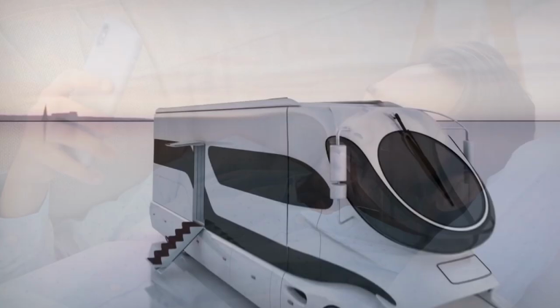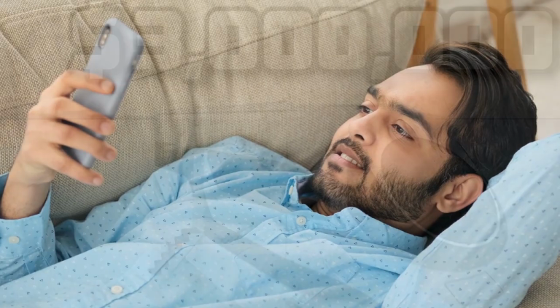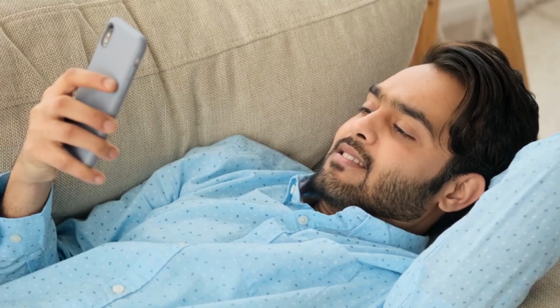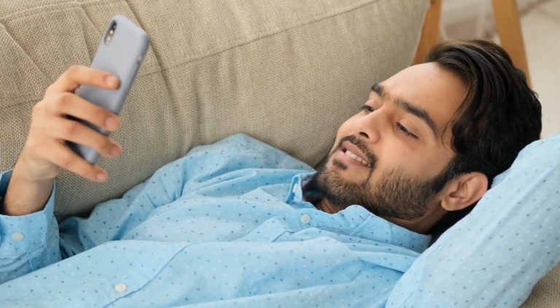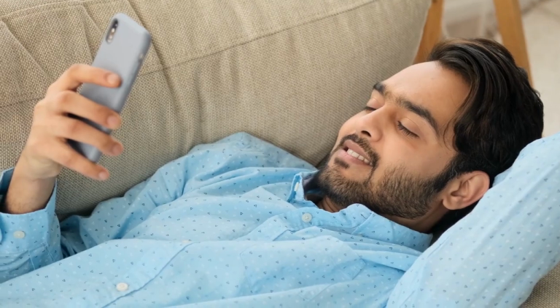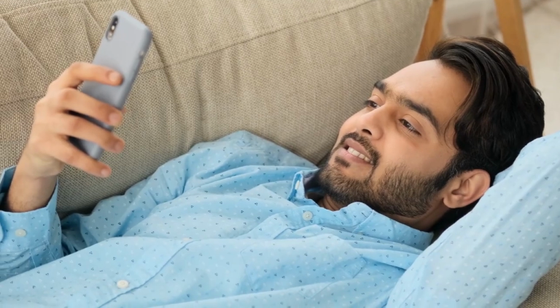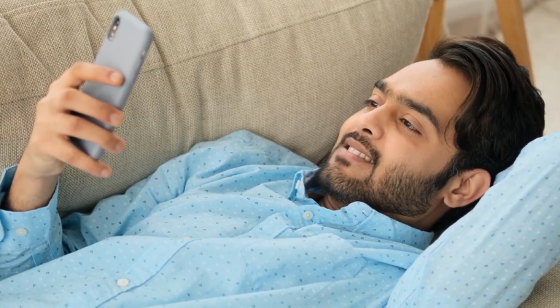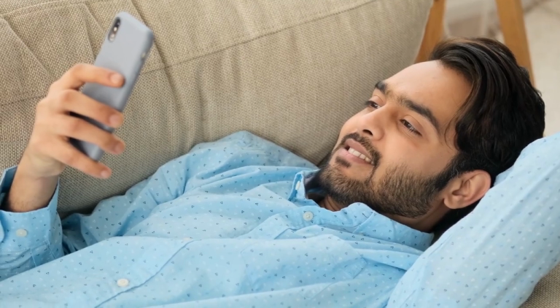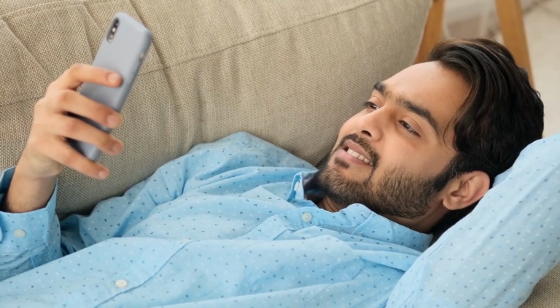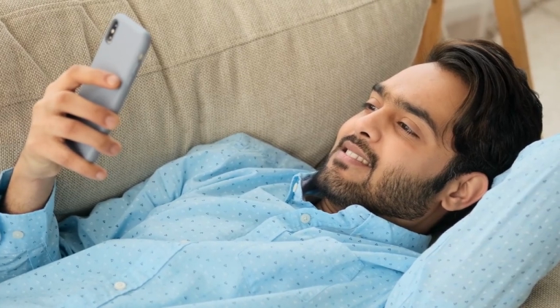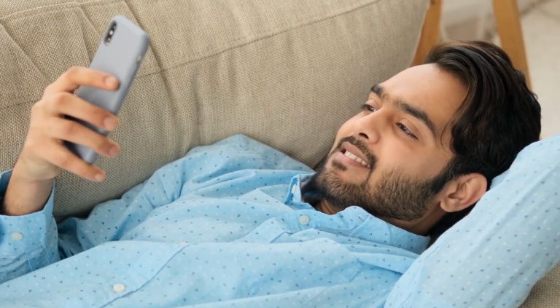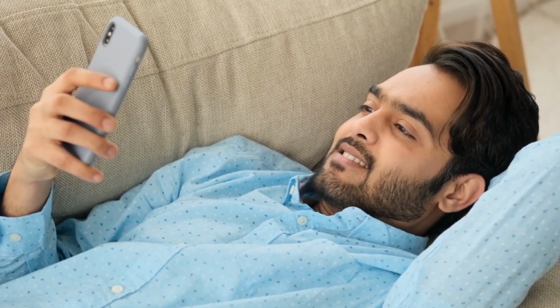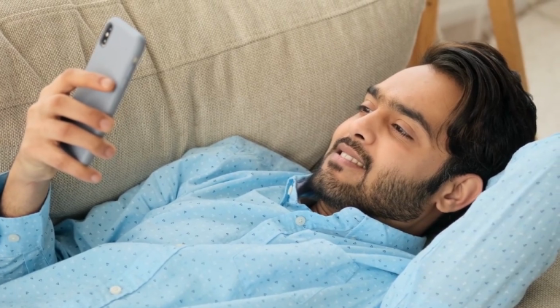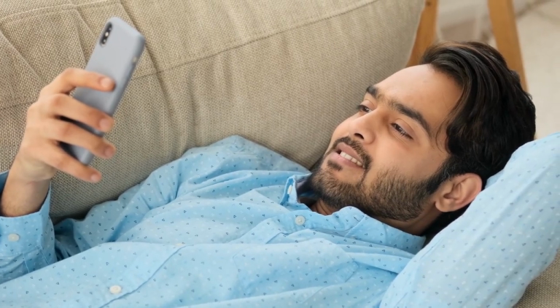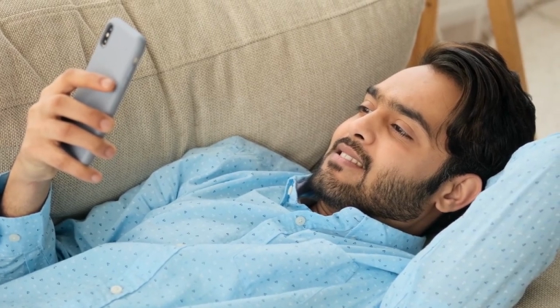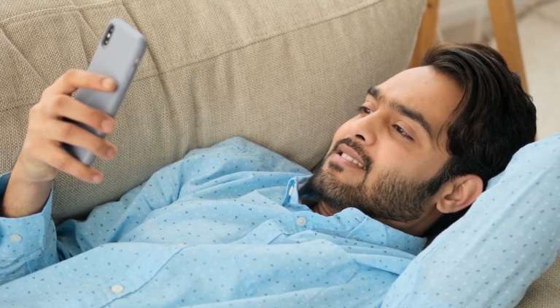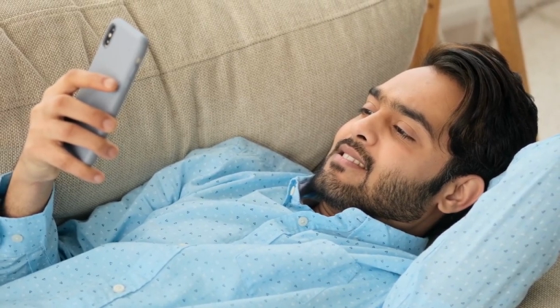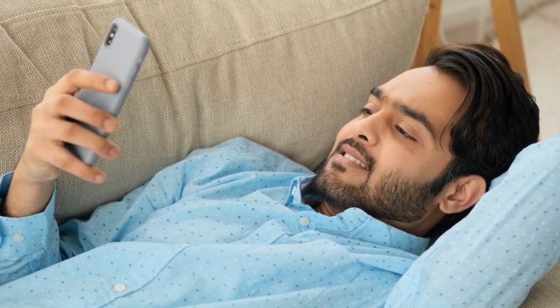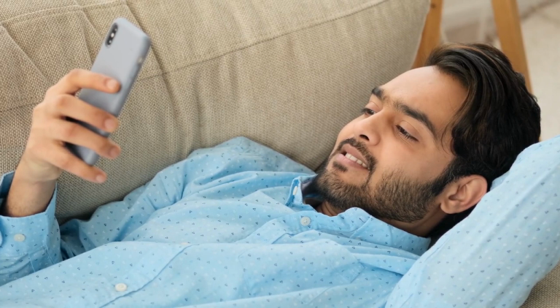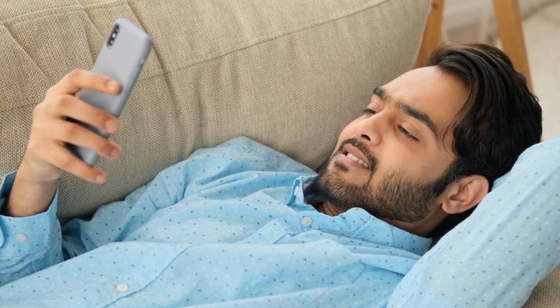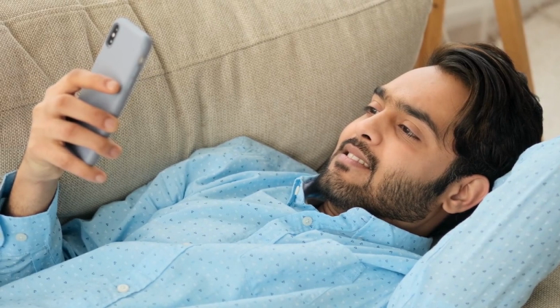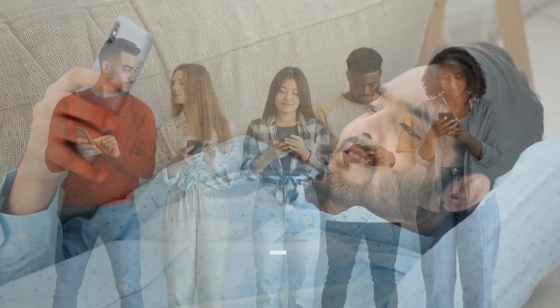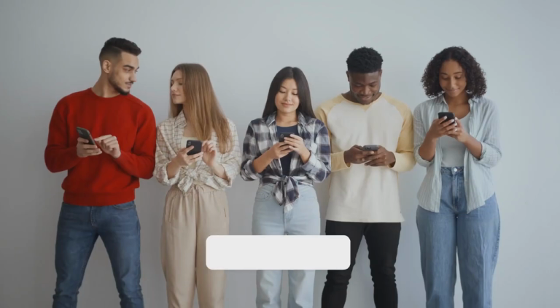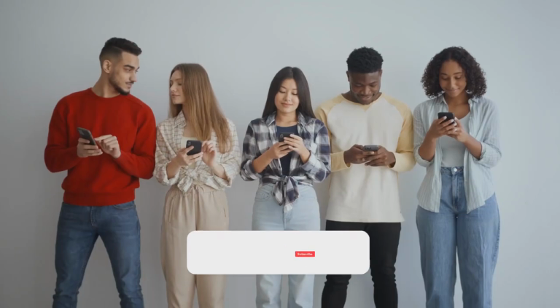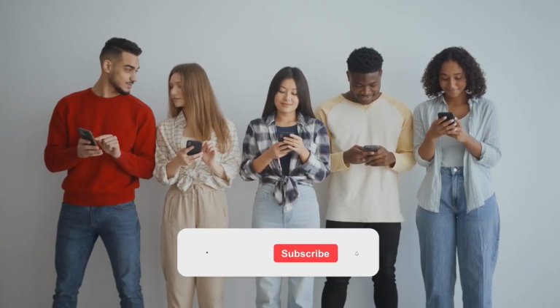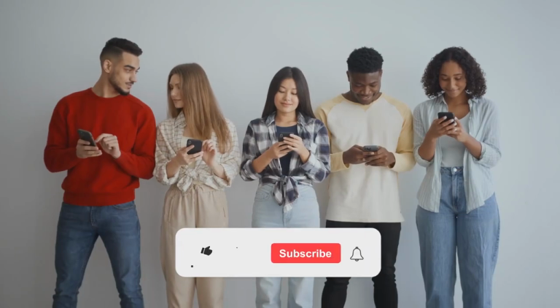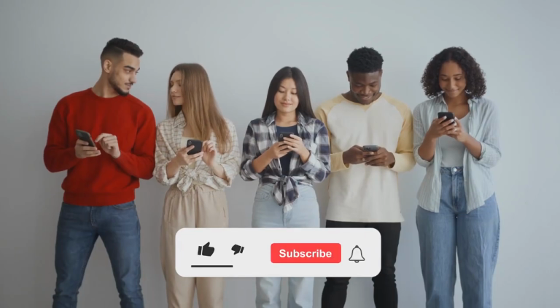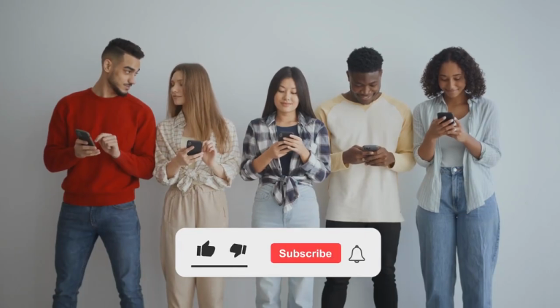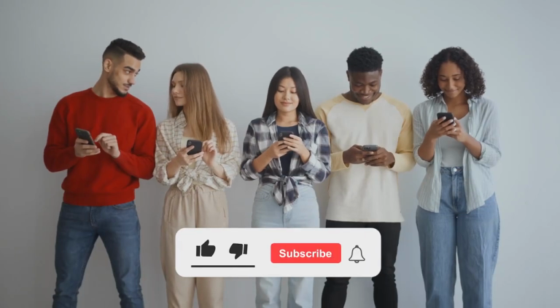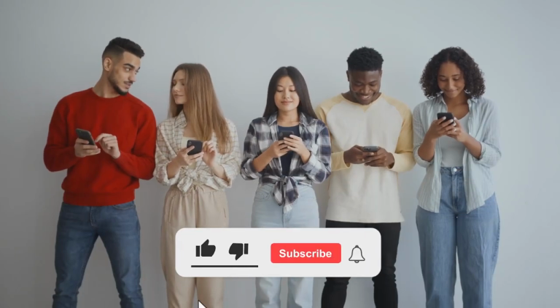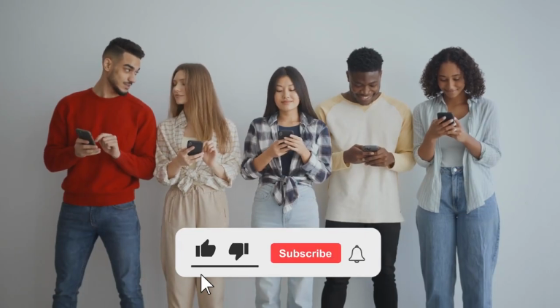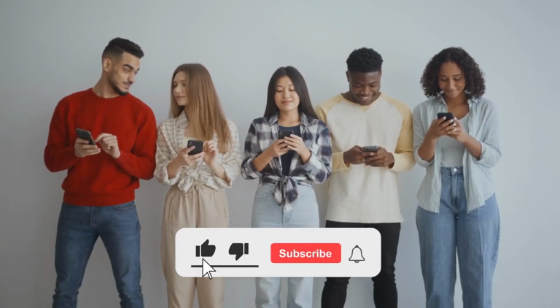And with that, the video finally comes to an end. We hope you enjoyed going through this list with us and had fun.